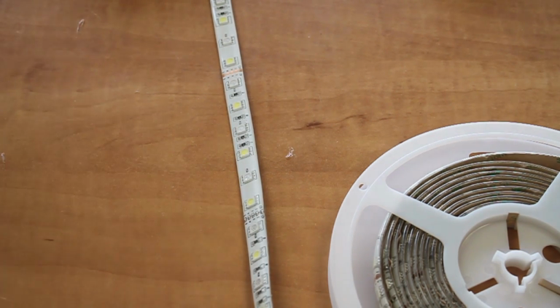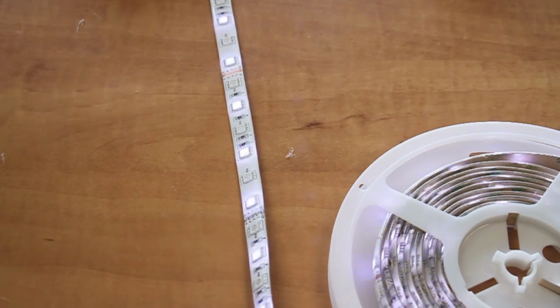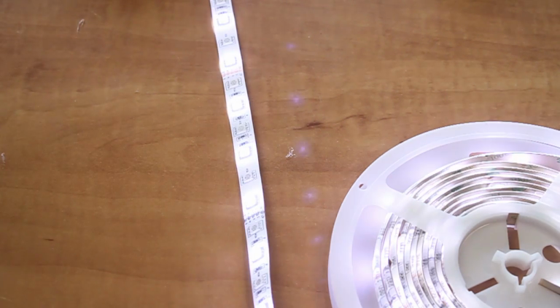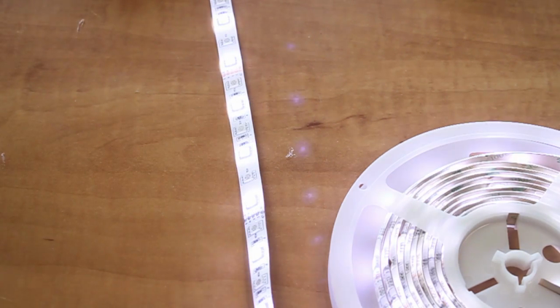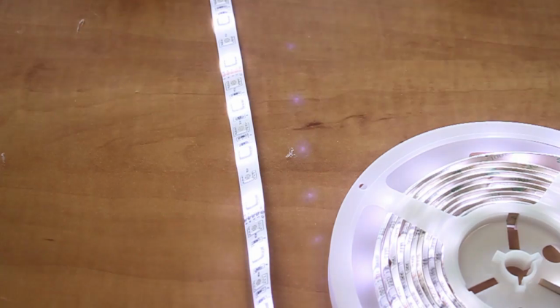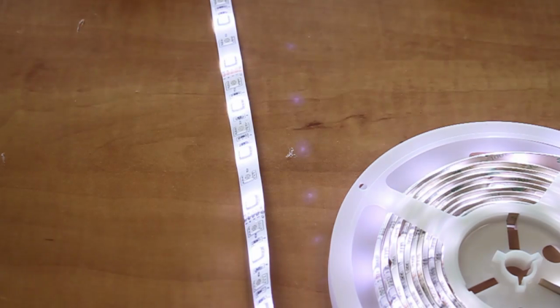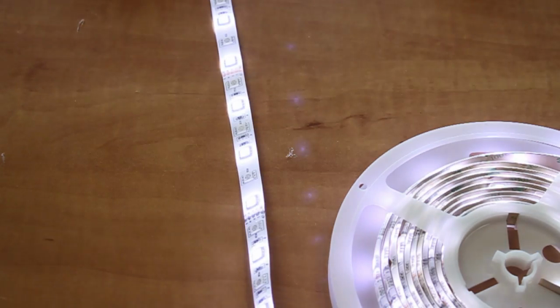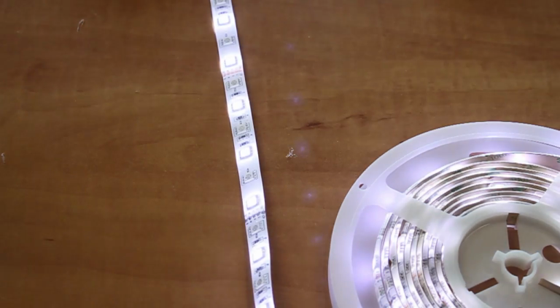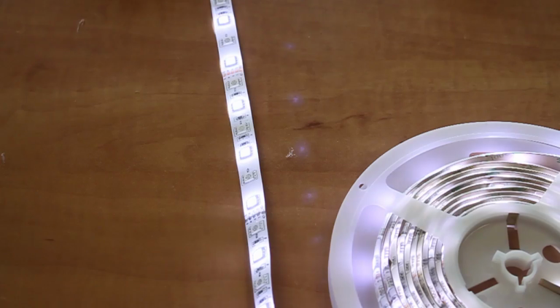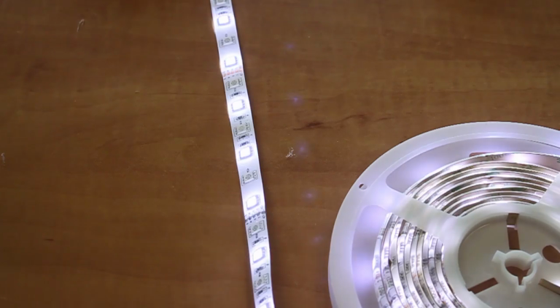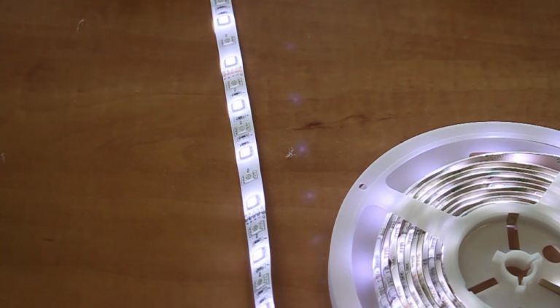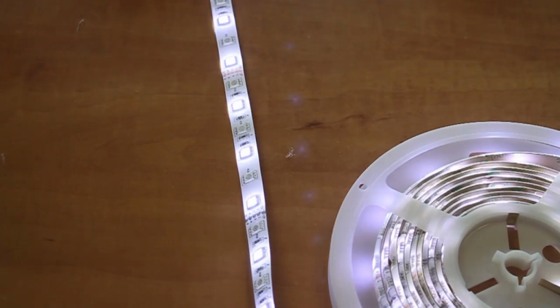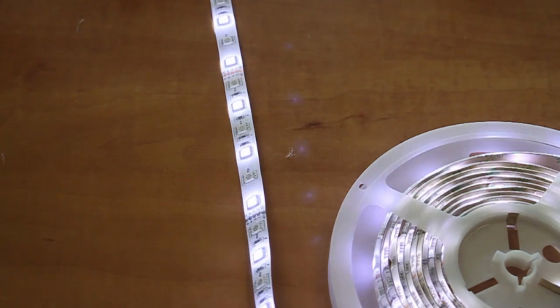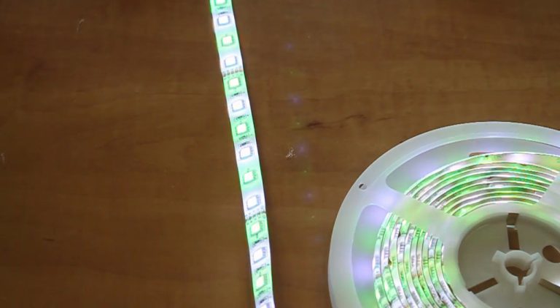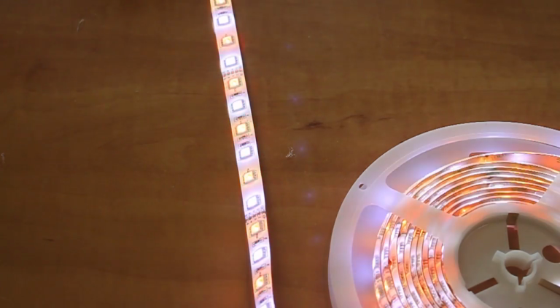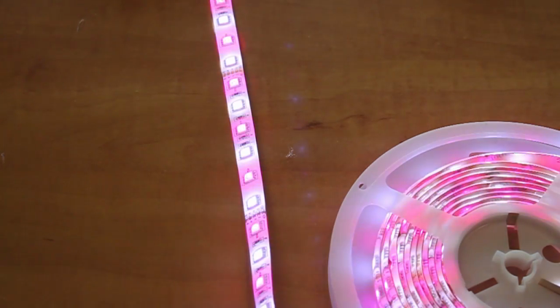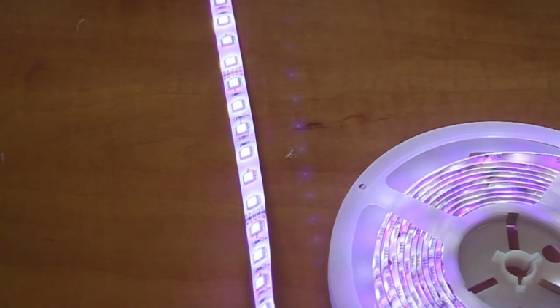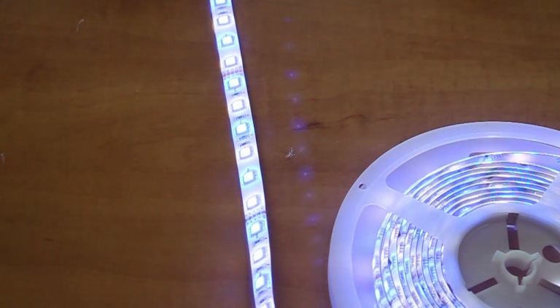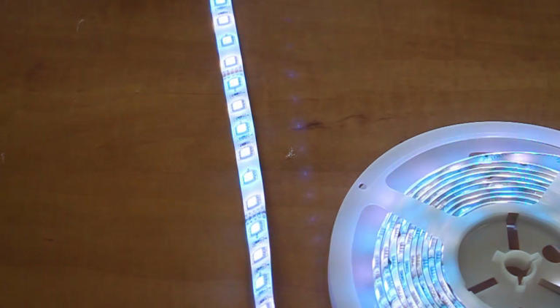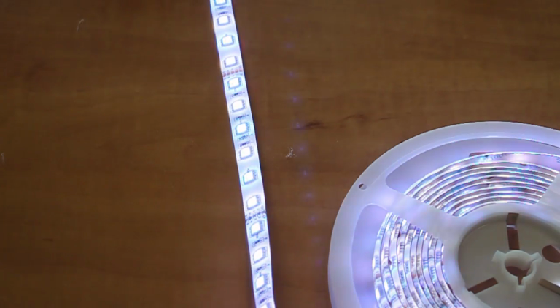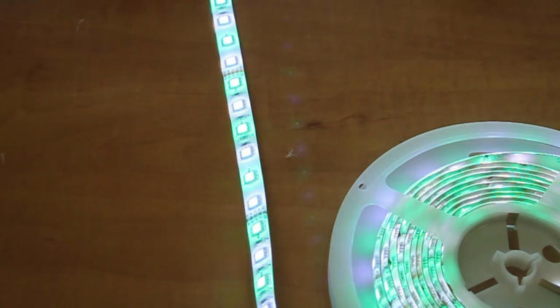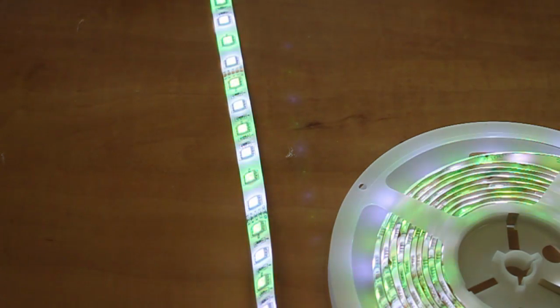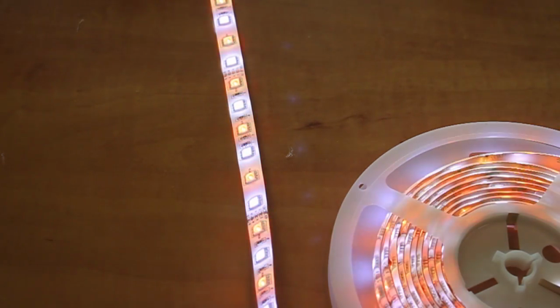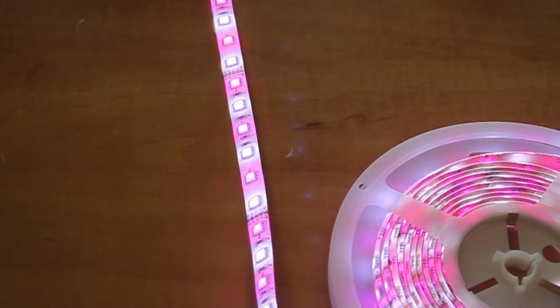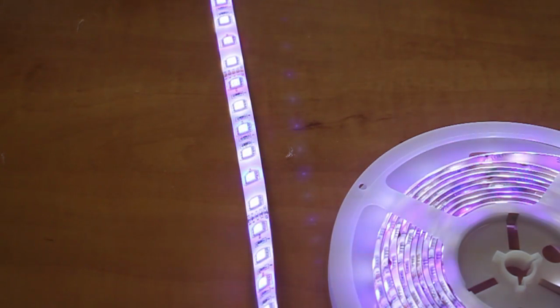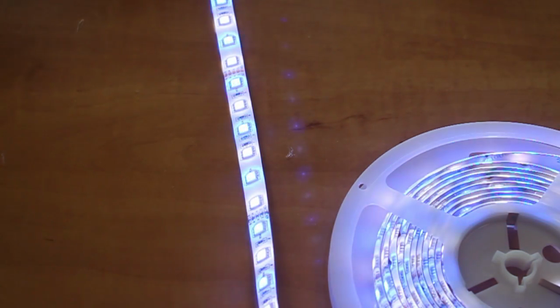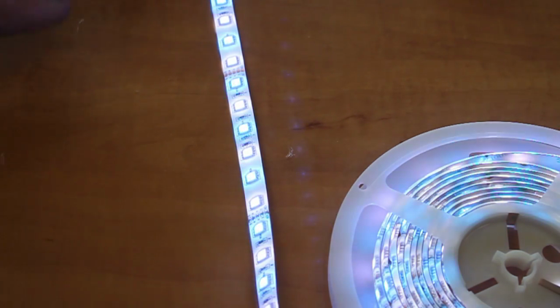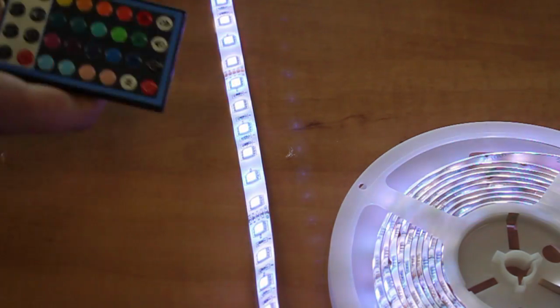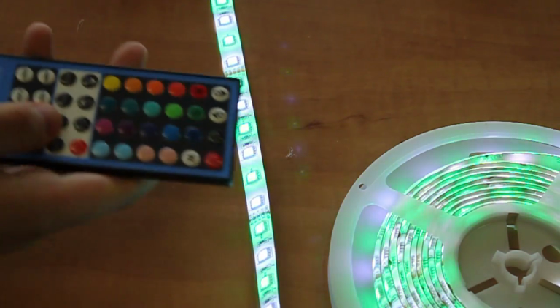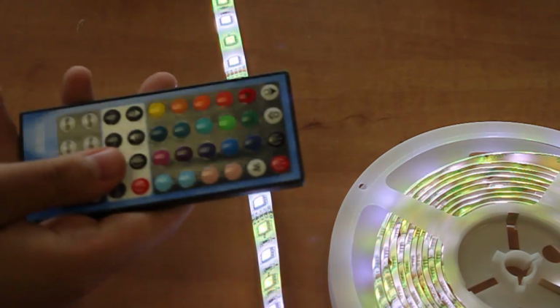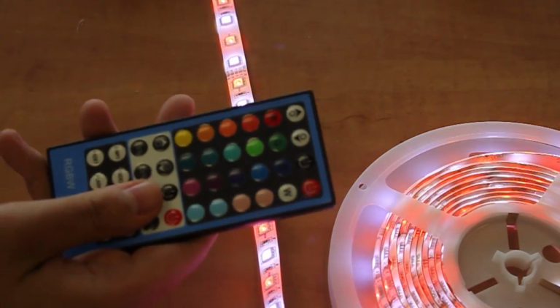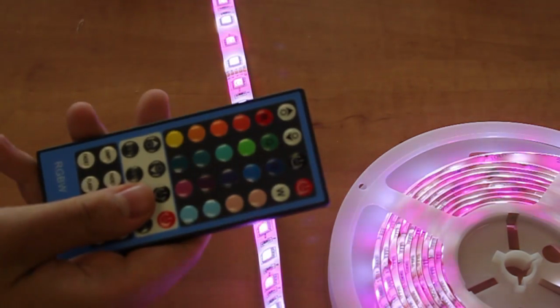Using the remote, you can change the mode, speed, brightness, and color options to your liking.